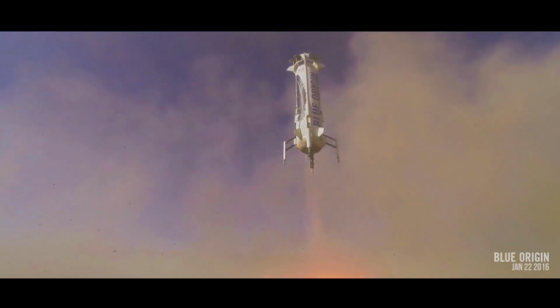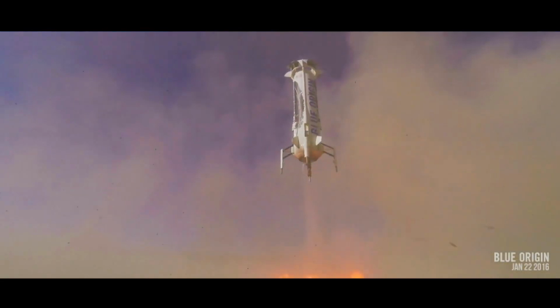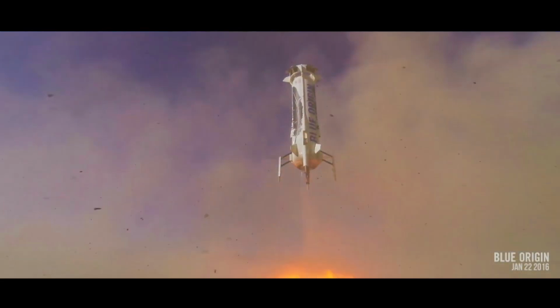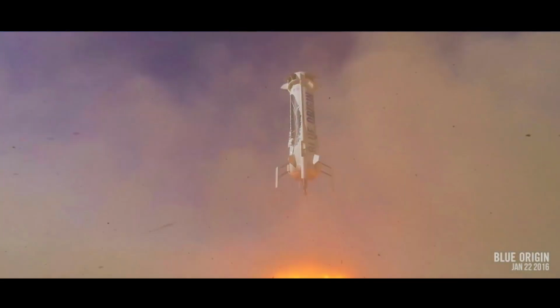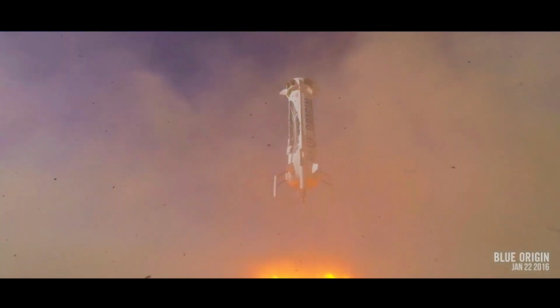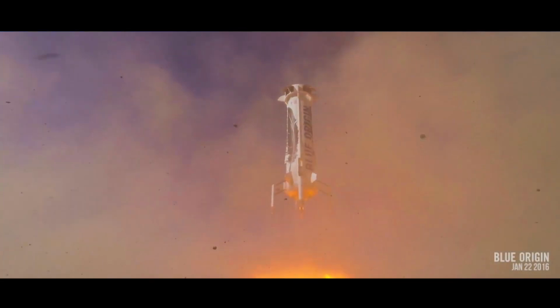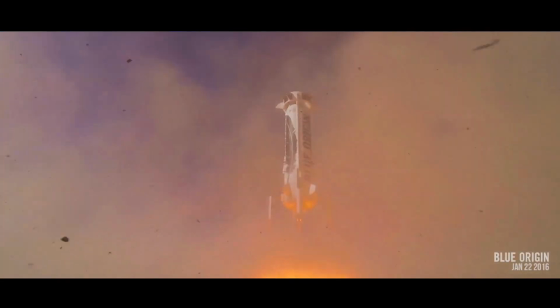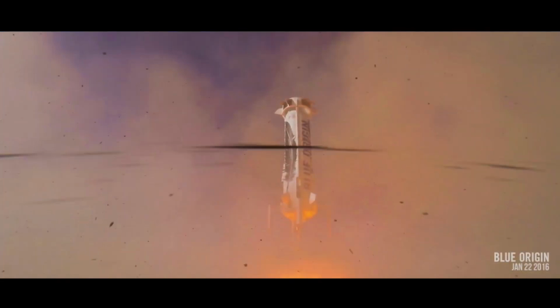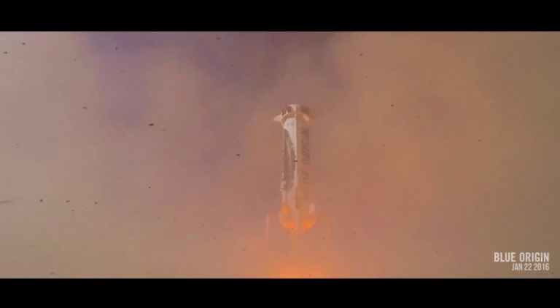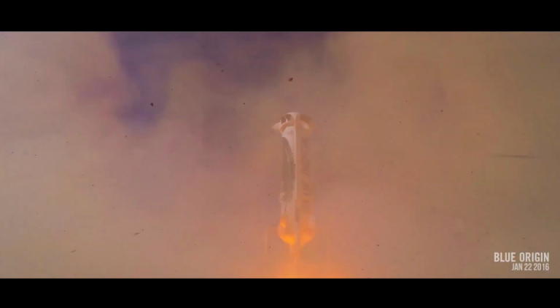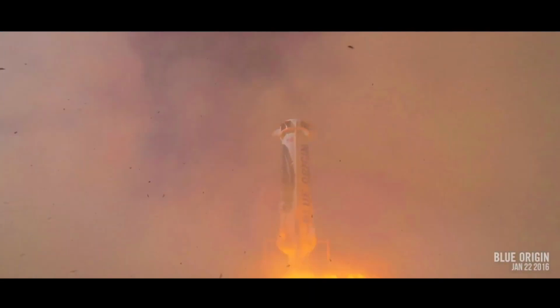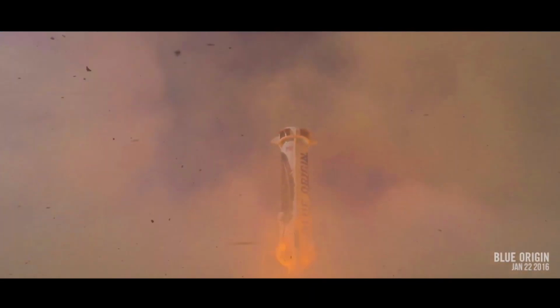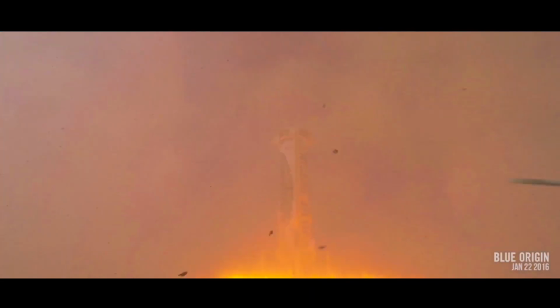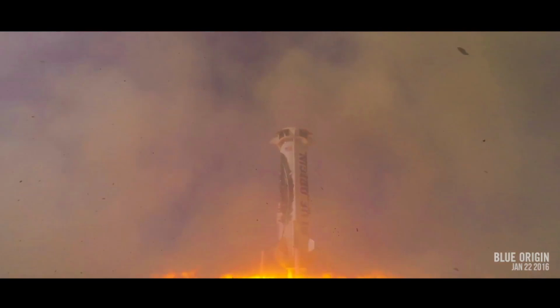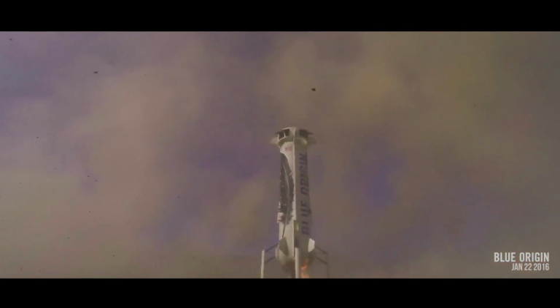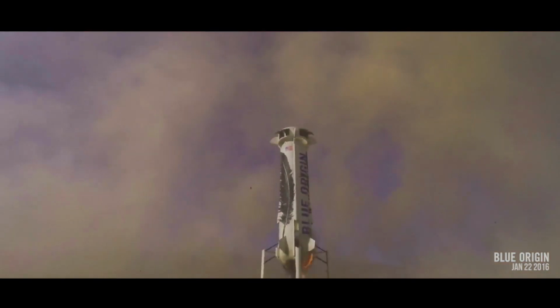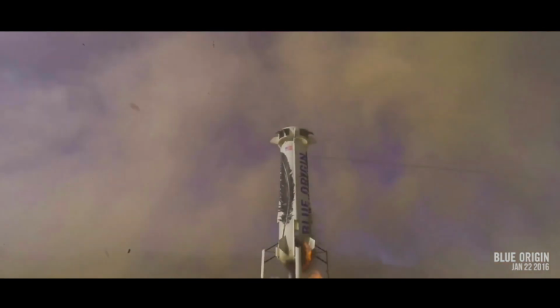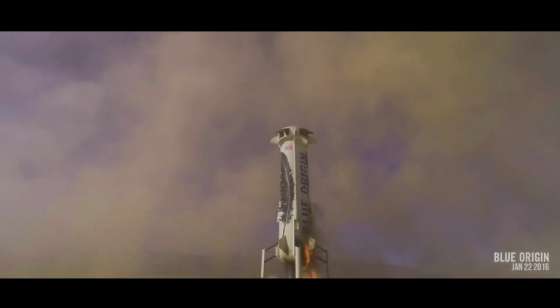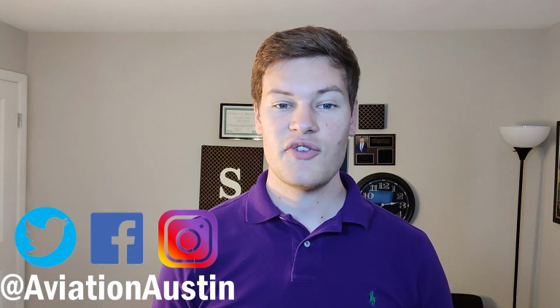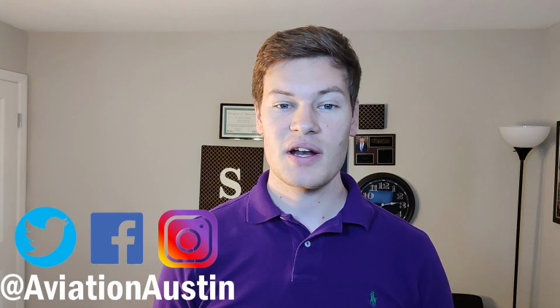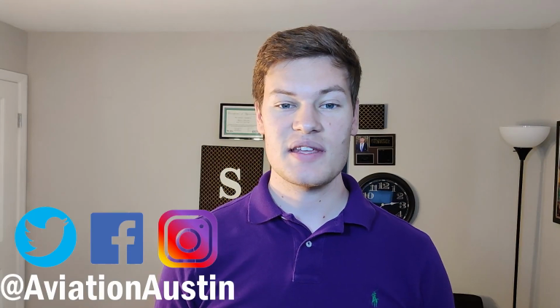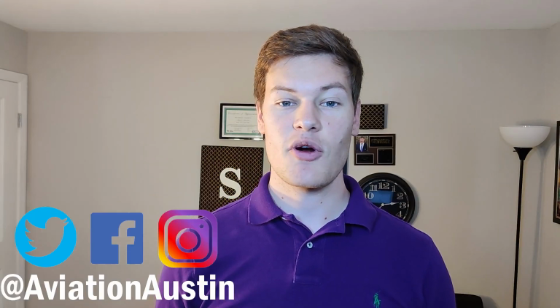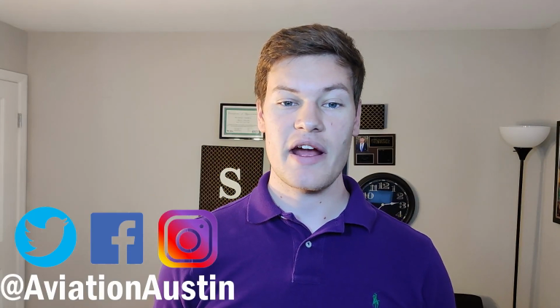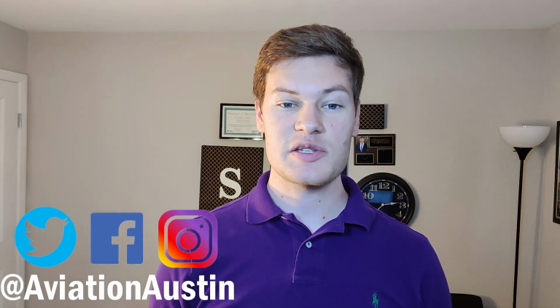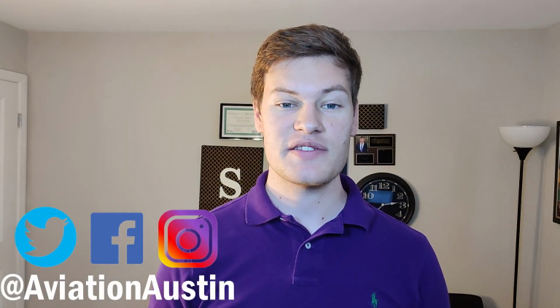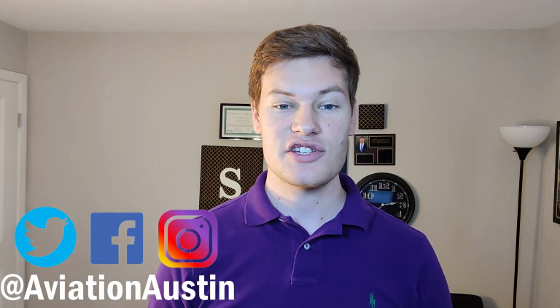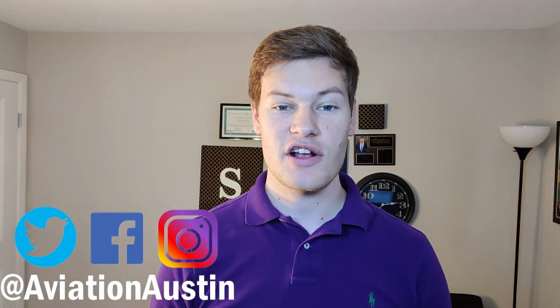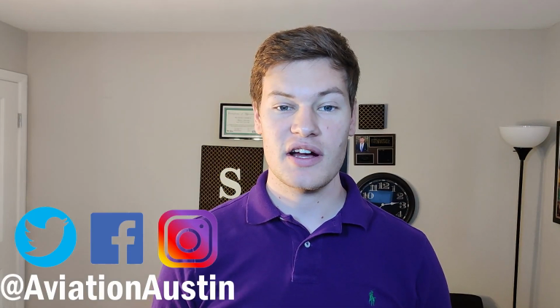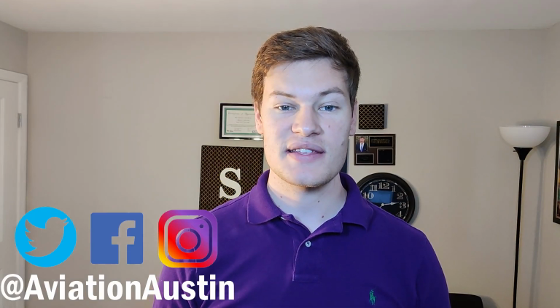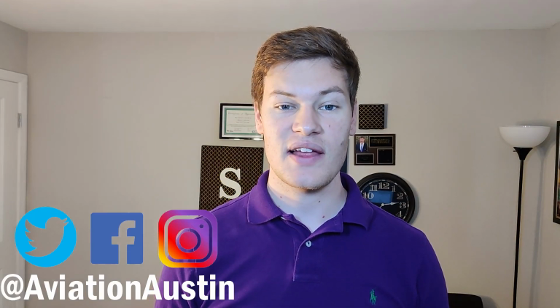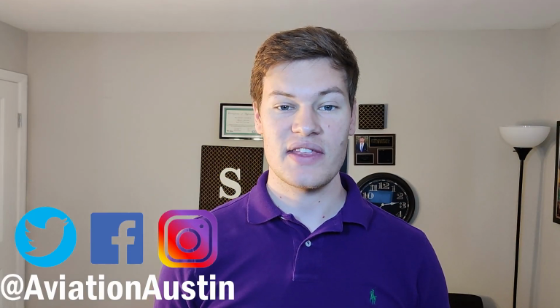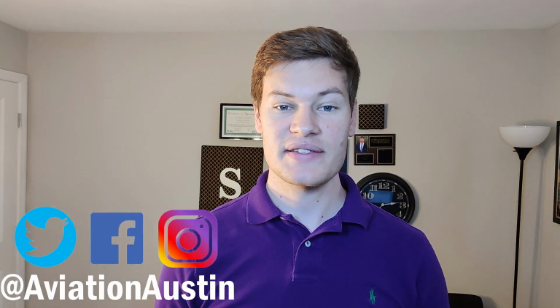Thanks so much for watching. If you enjoyed it, please give it a like, and if you want to see more aerospace engineering content like this, subscribe to my channel.